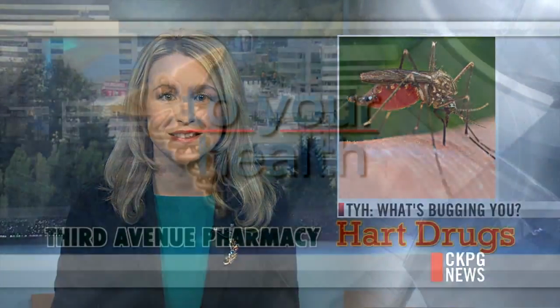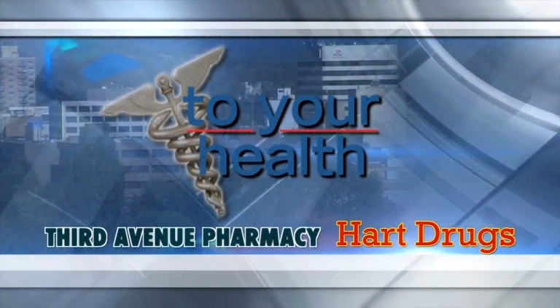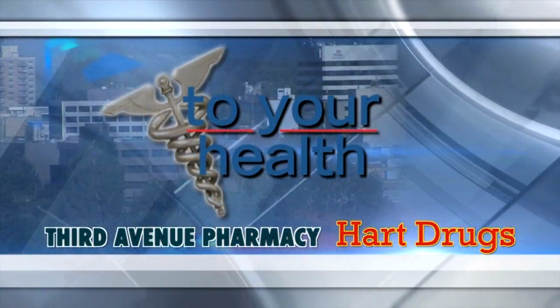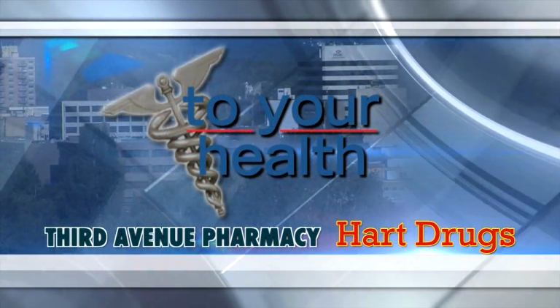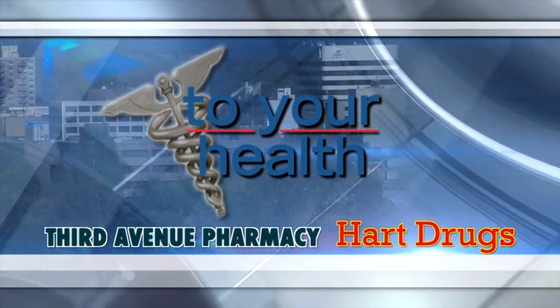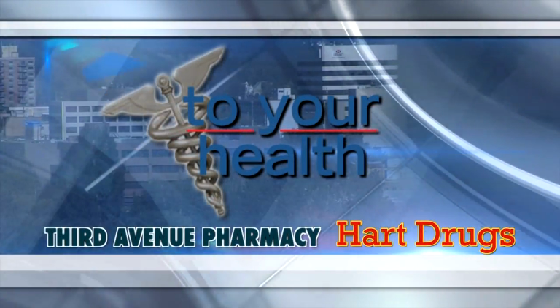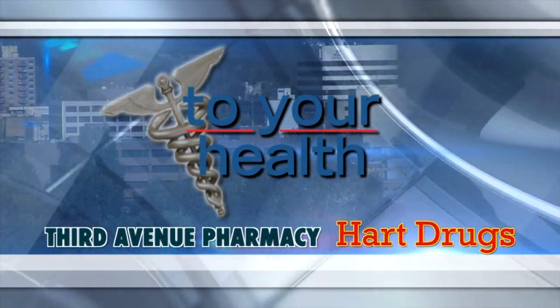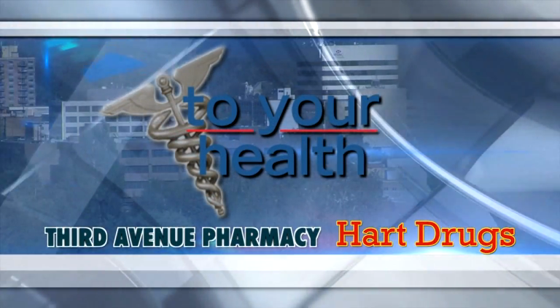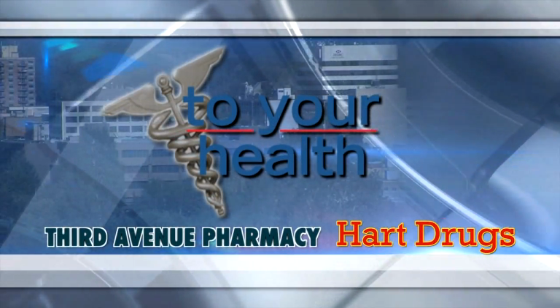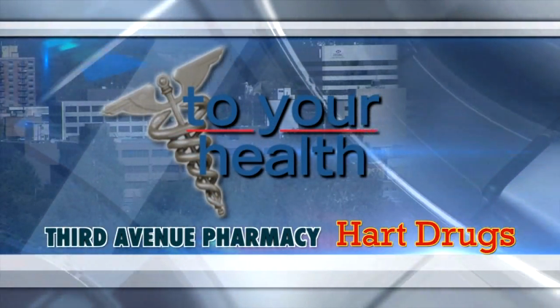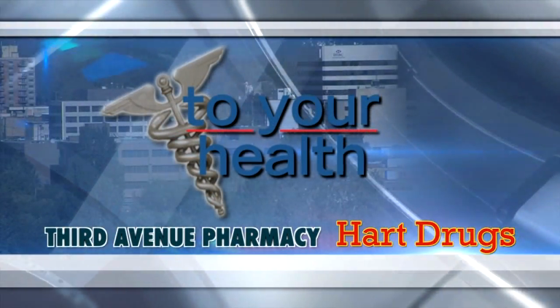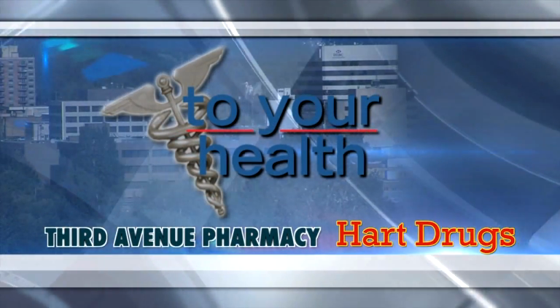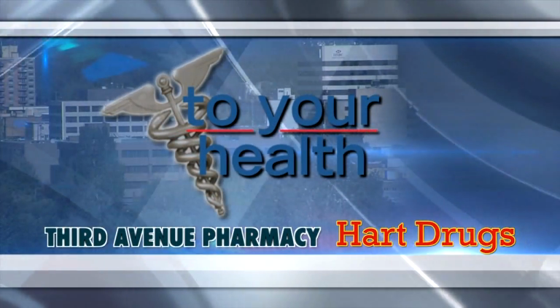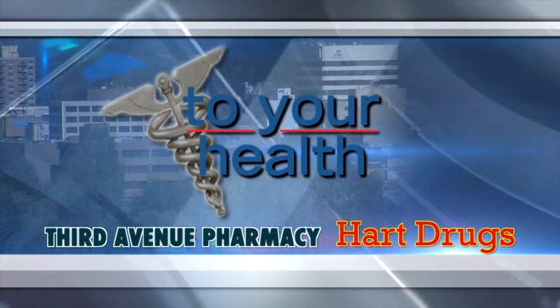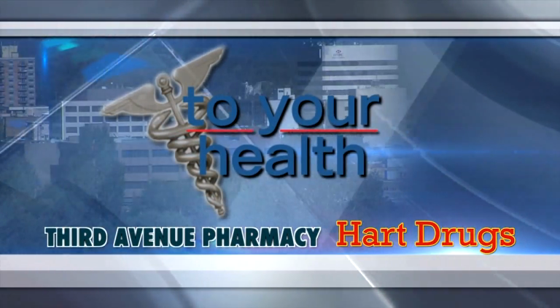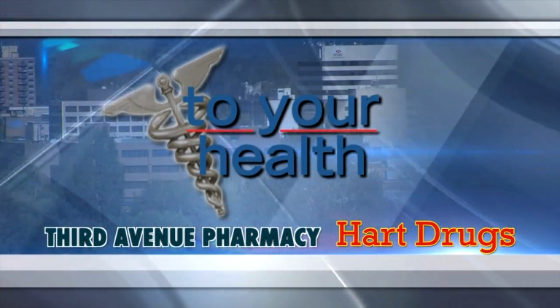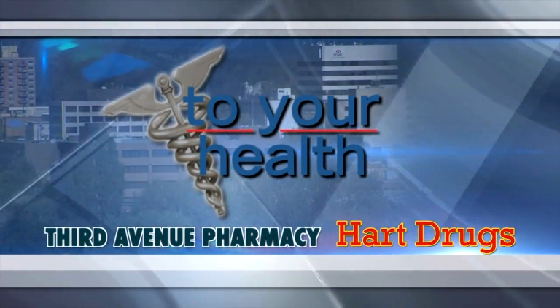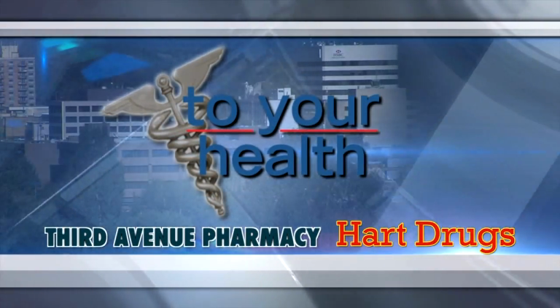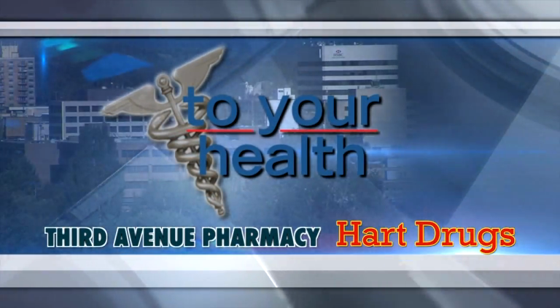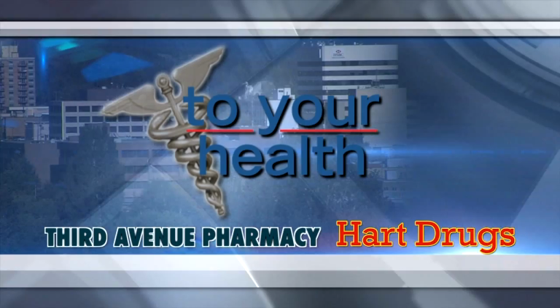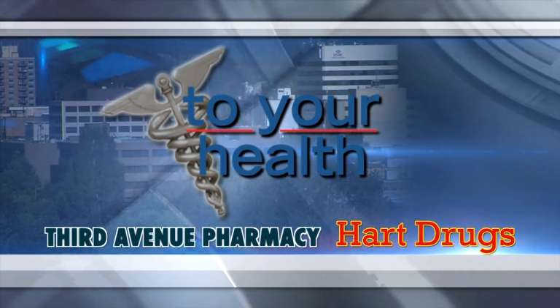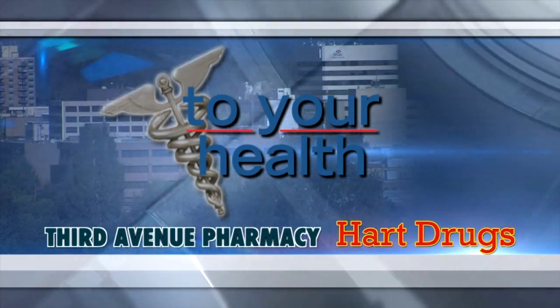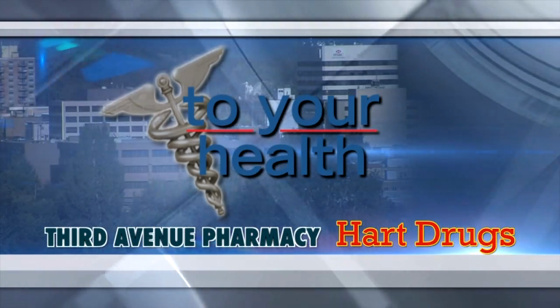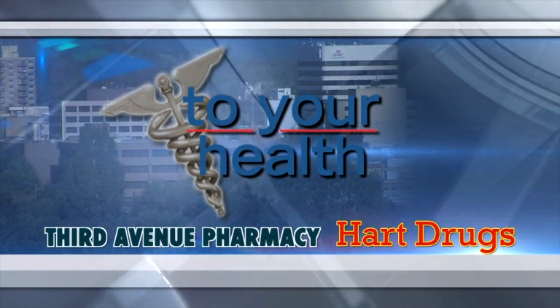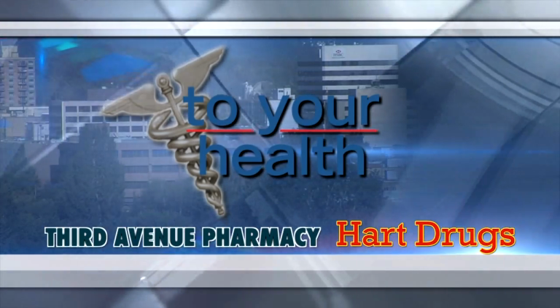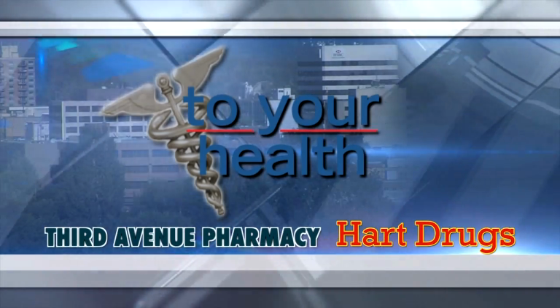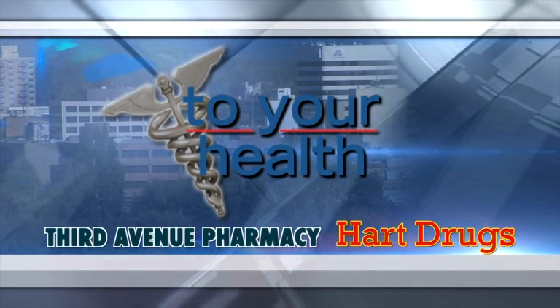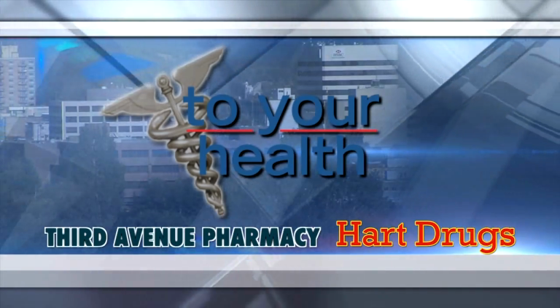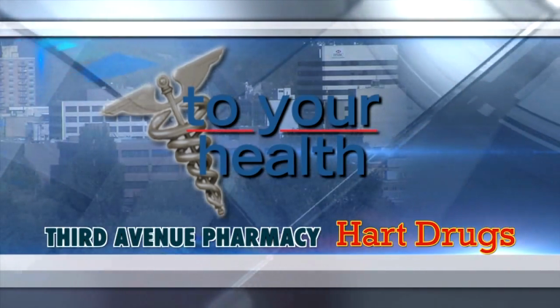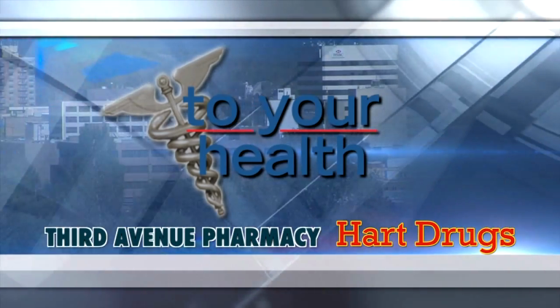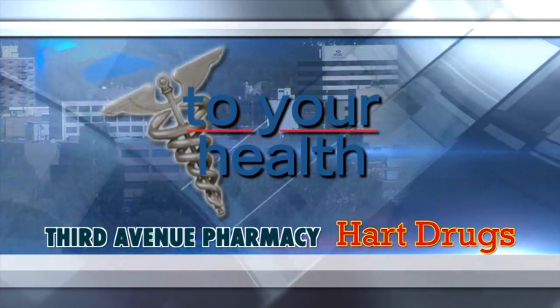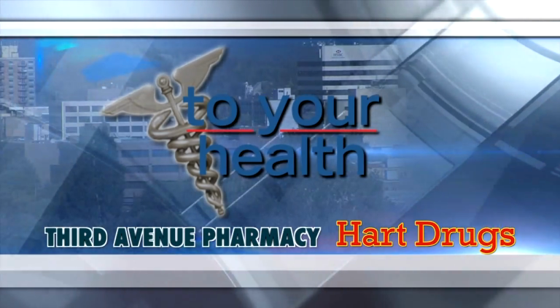And now, To Your Health, brought to you by 3rd Avenue Pharmacy and Heart Drugs.